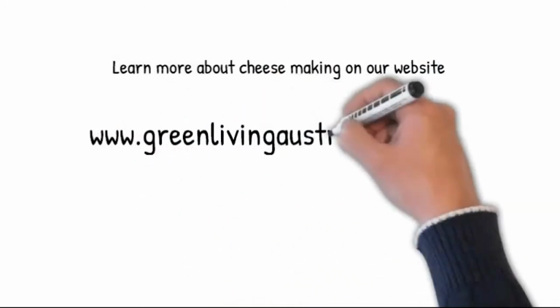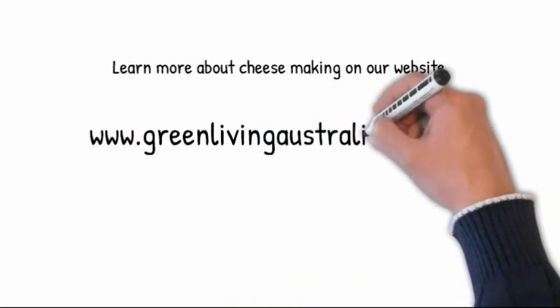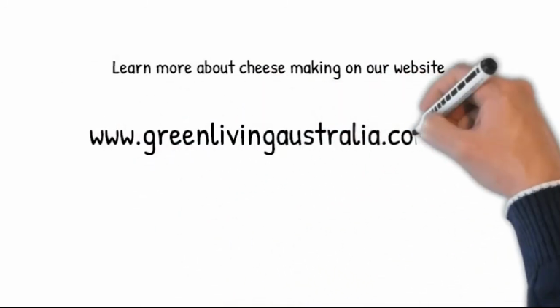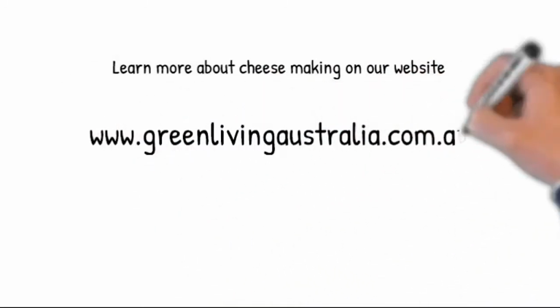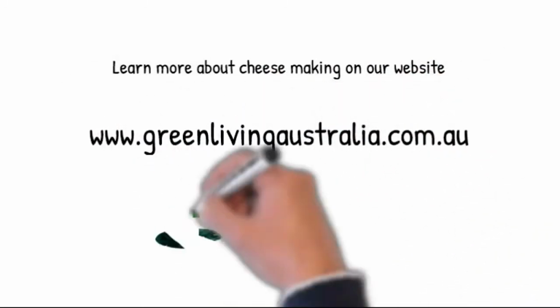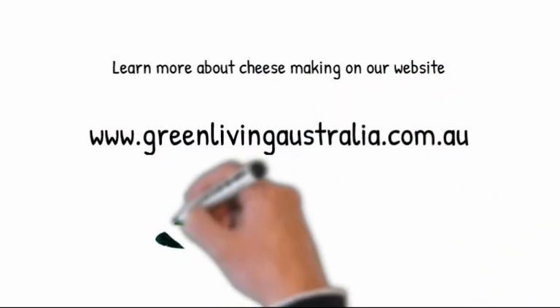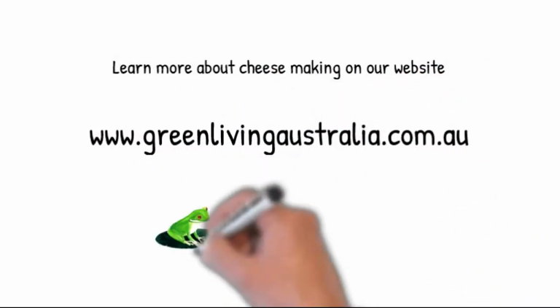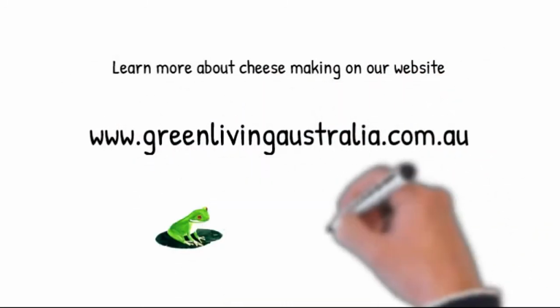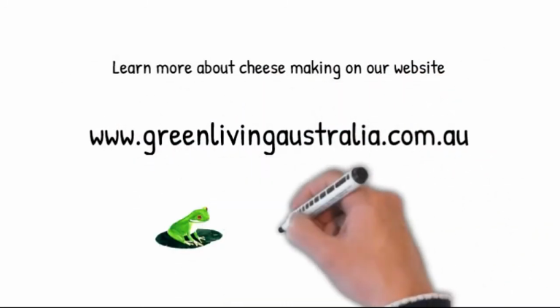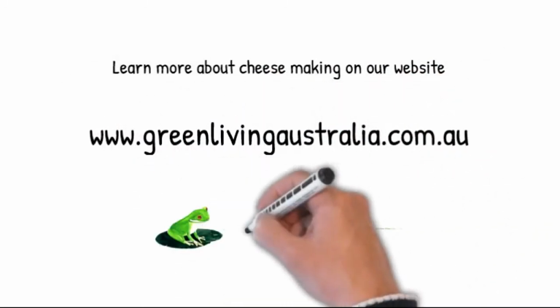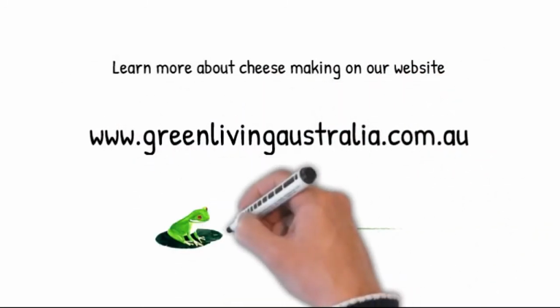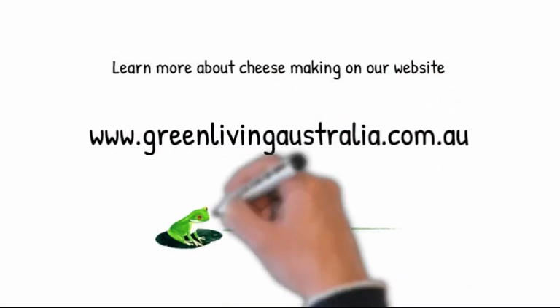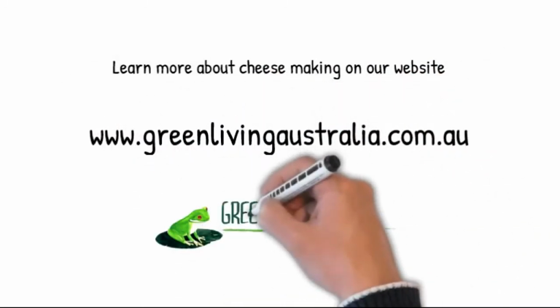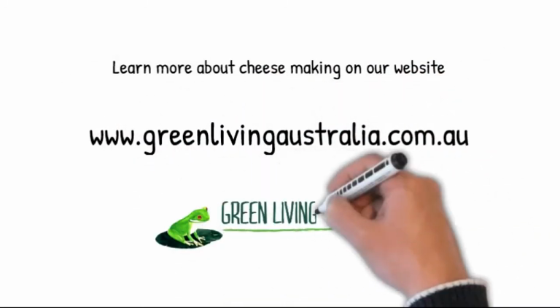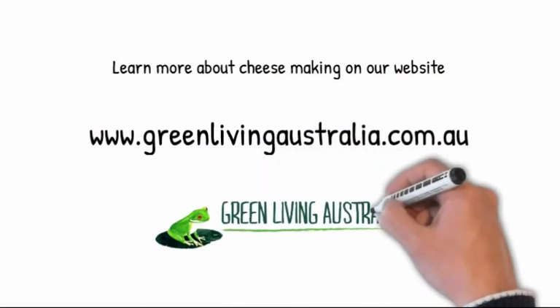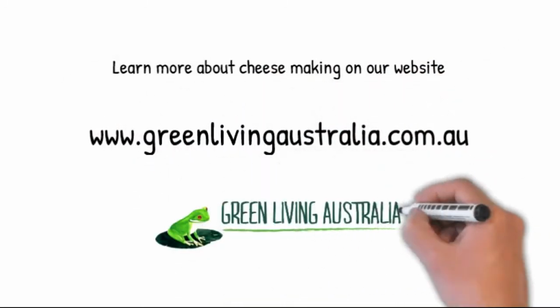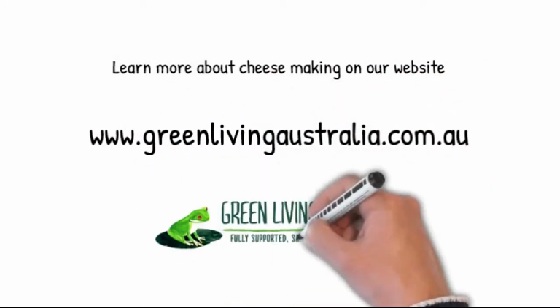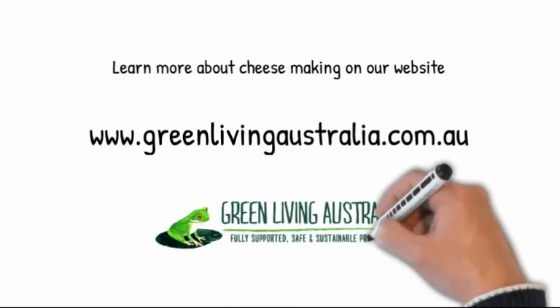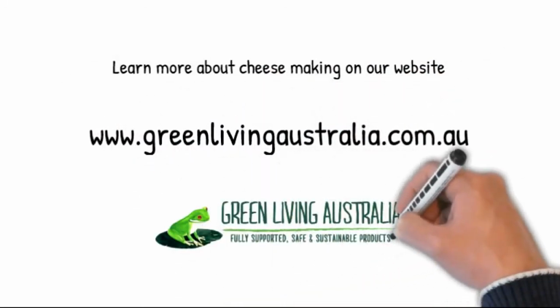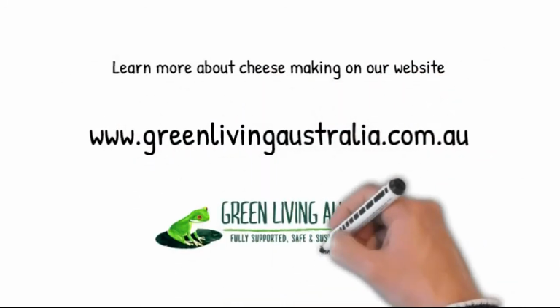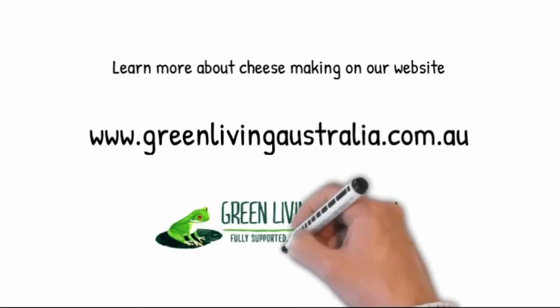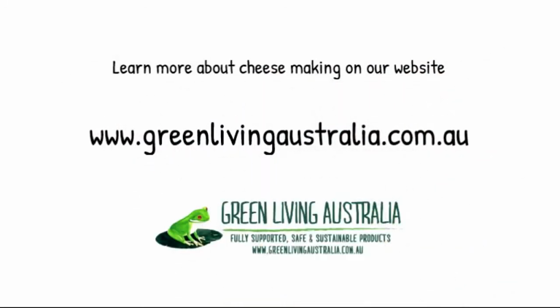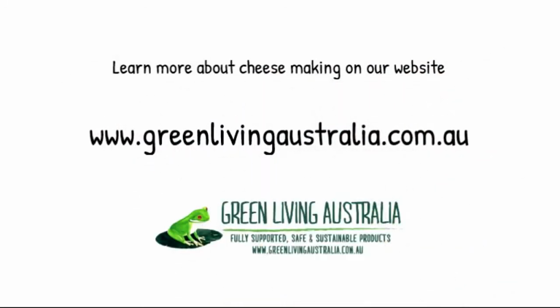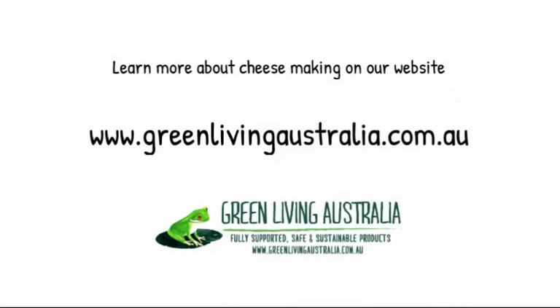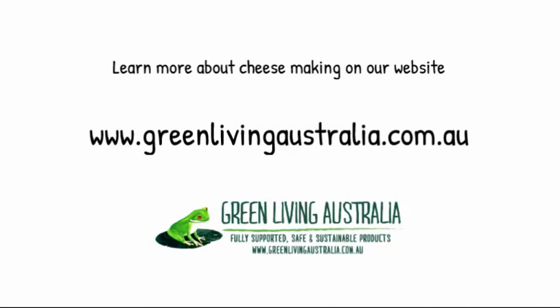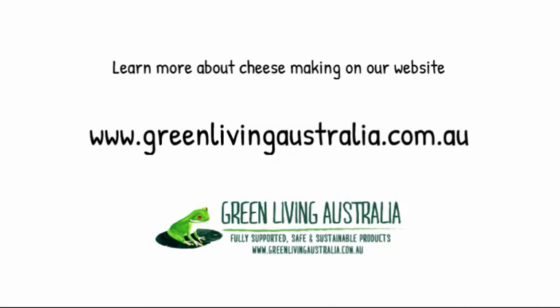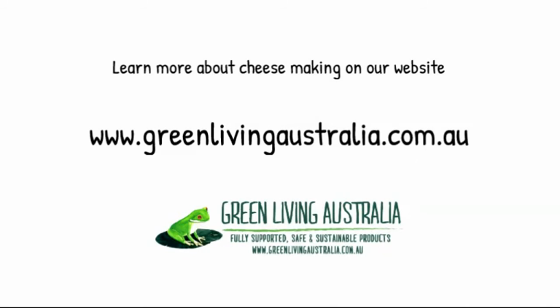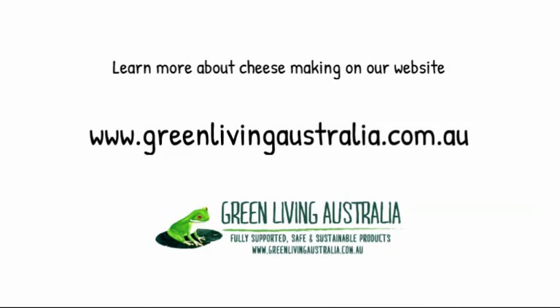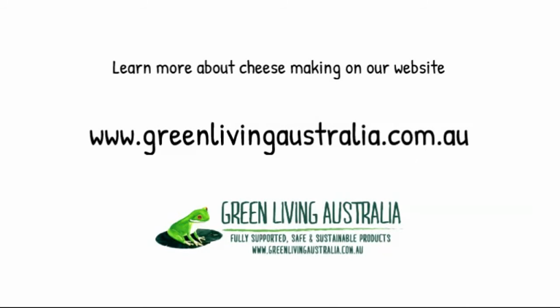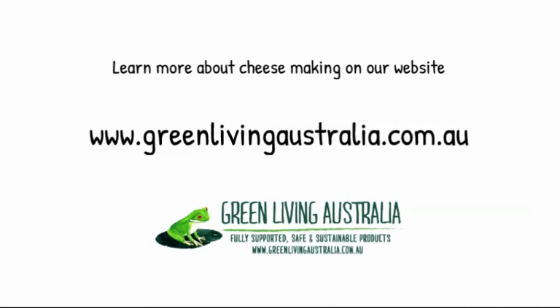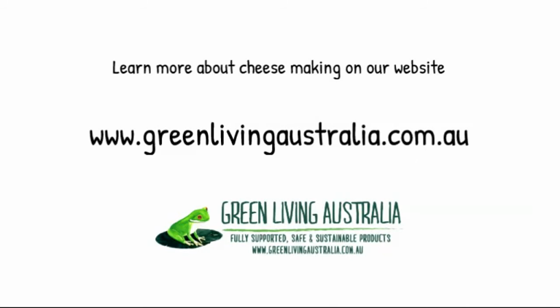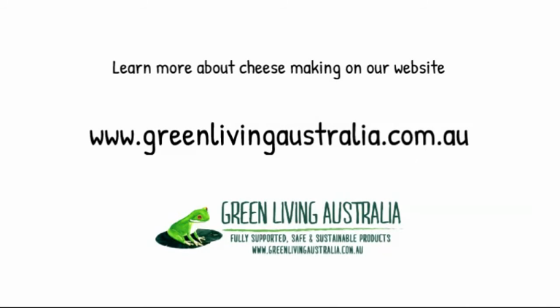Learn more about cheesemaking at greenlivingaustralia.com.au